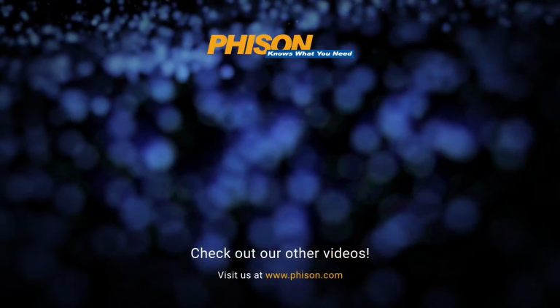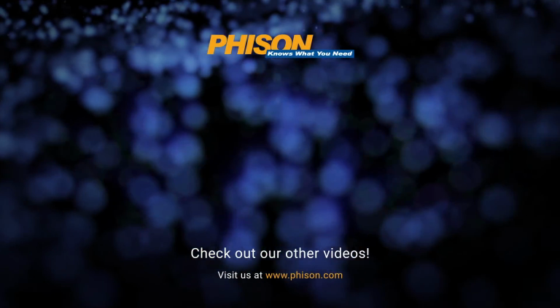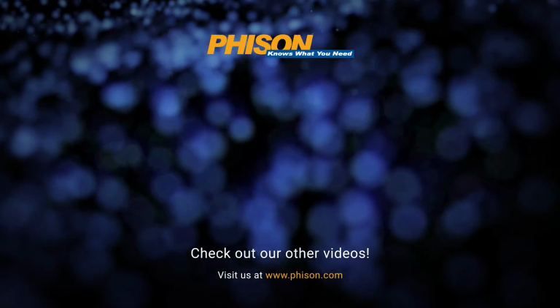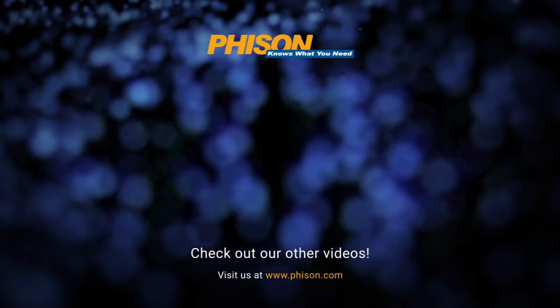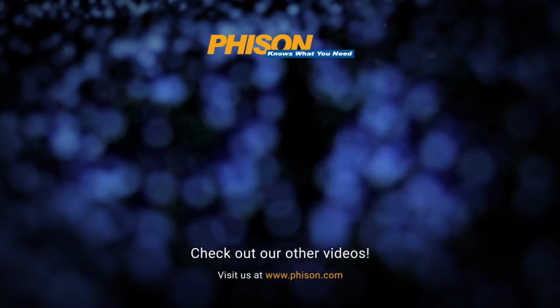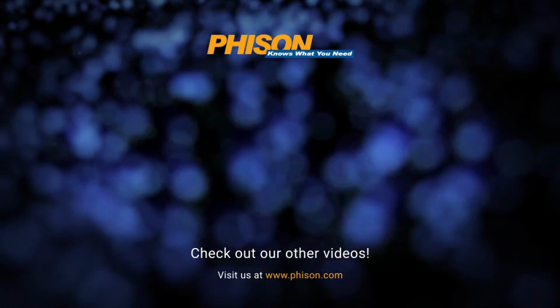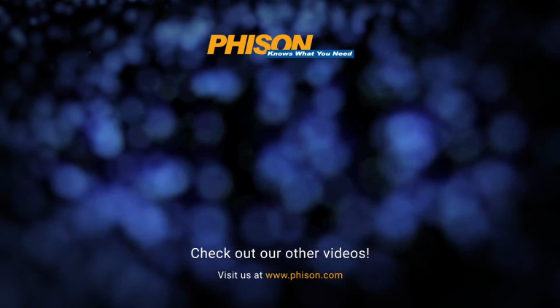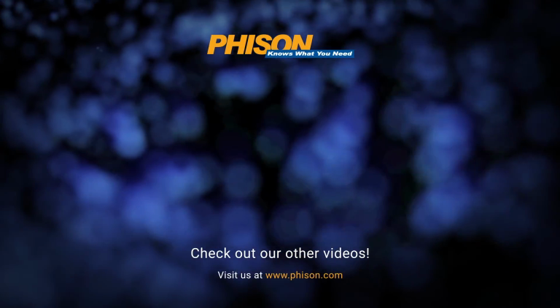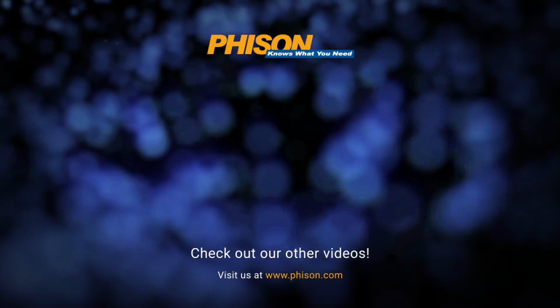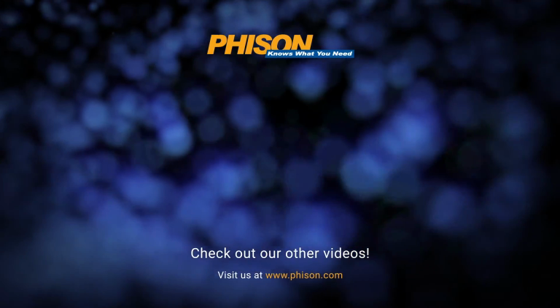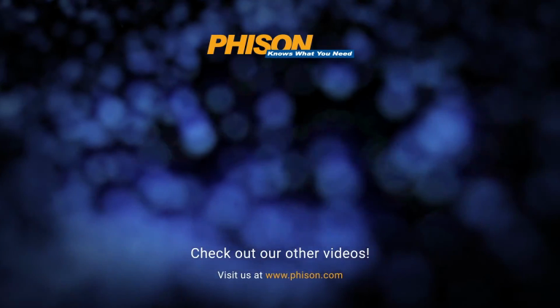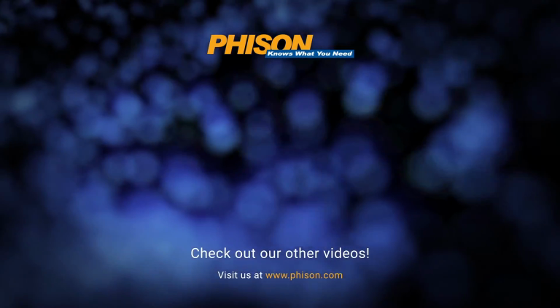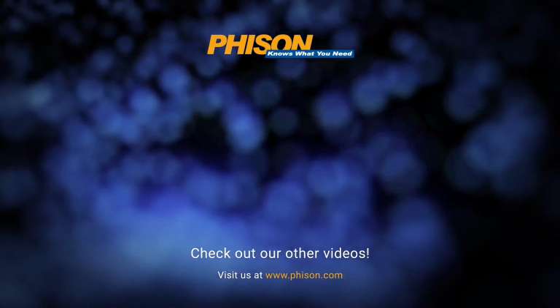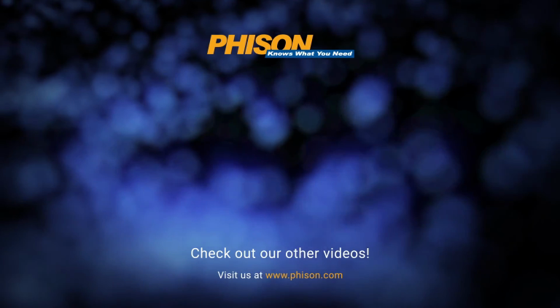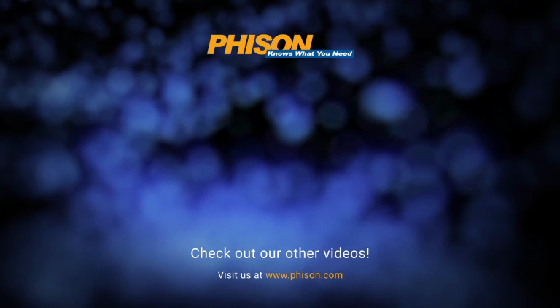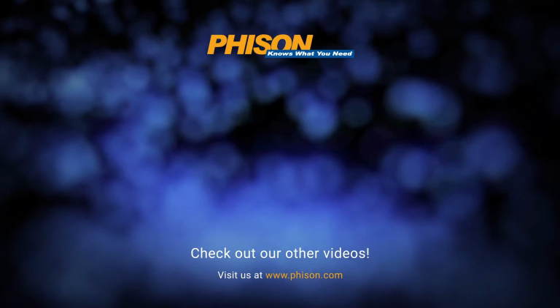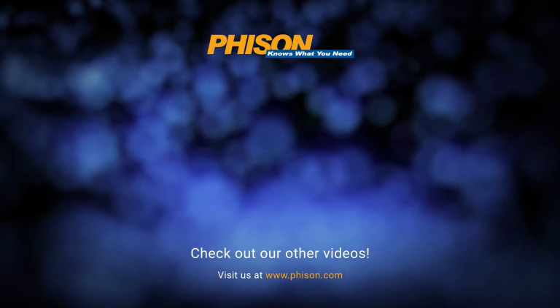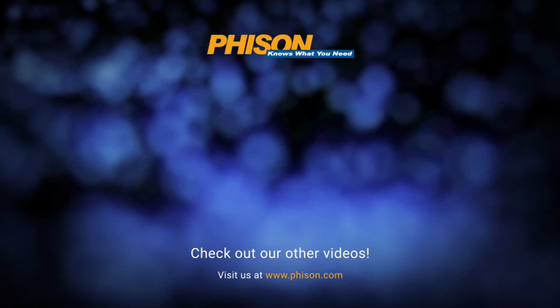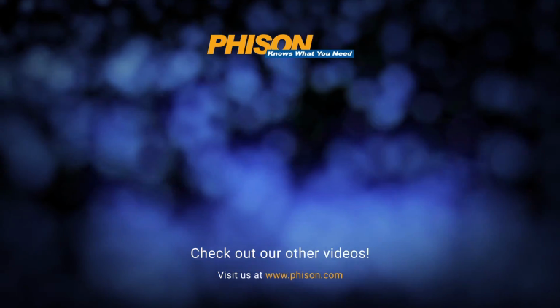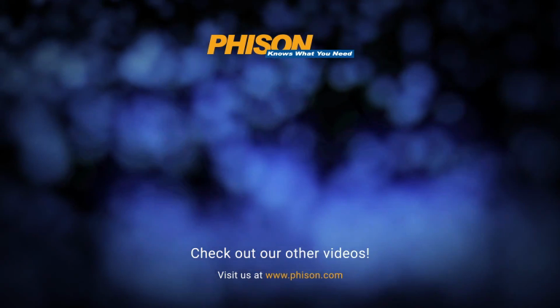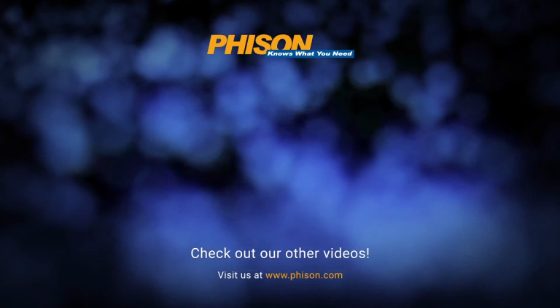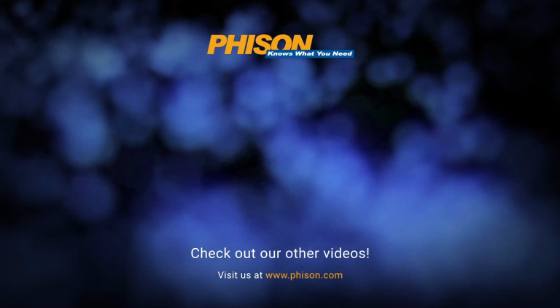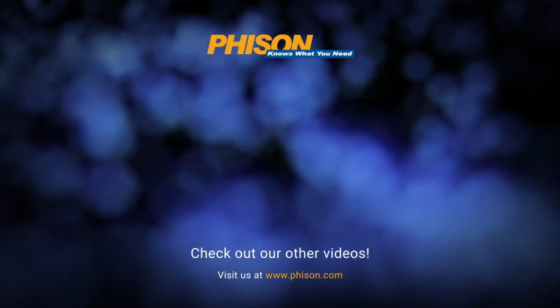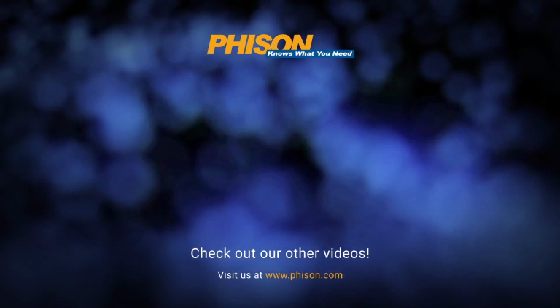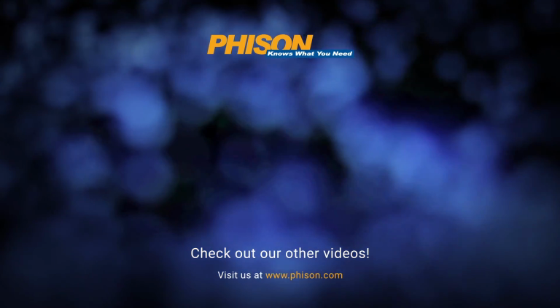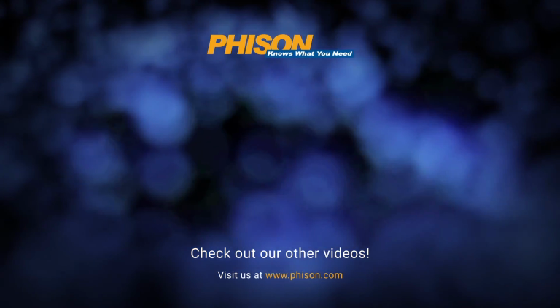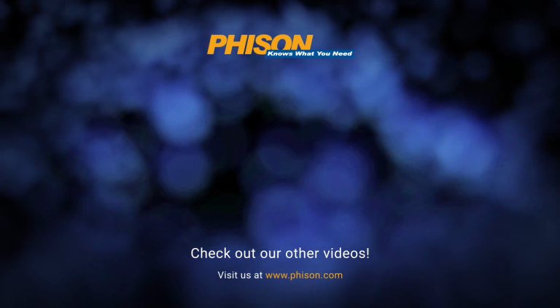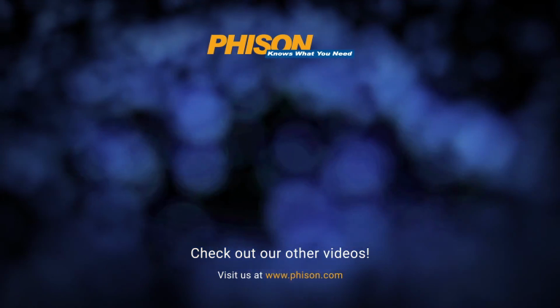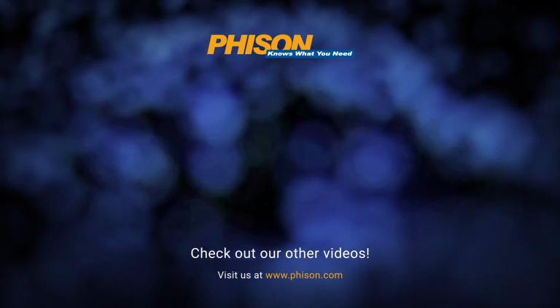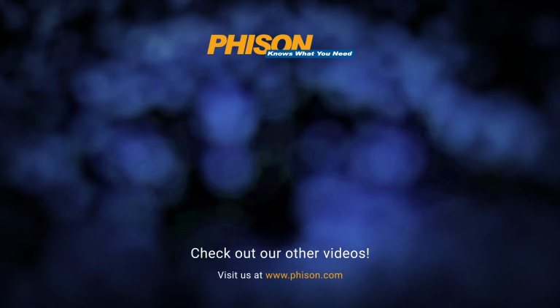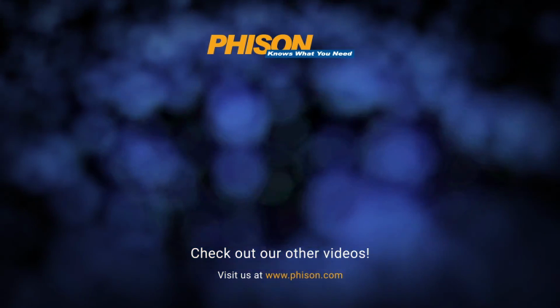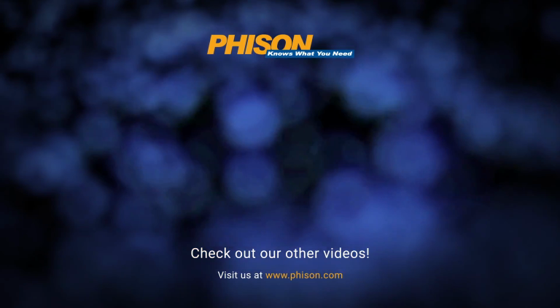Be sure to check our channel for other product highlights or our website at Faison.com, and we'll see you in the next video. Thanks for watching!